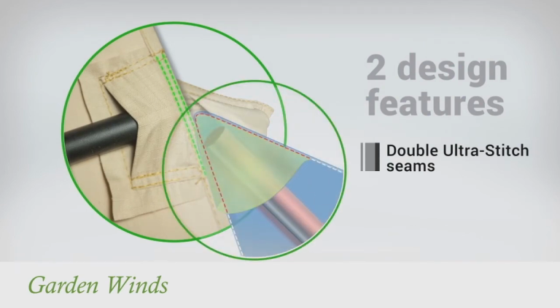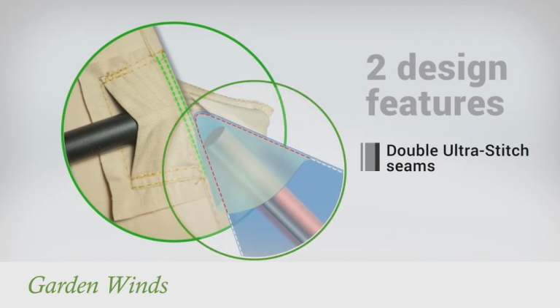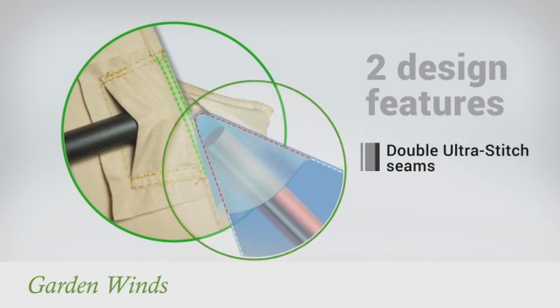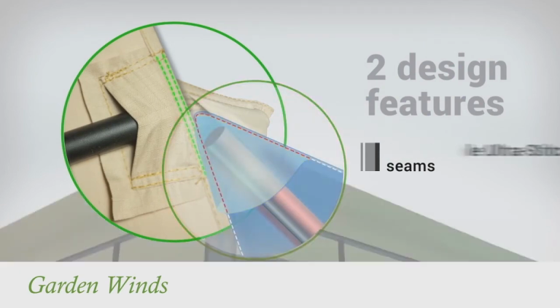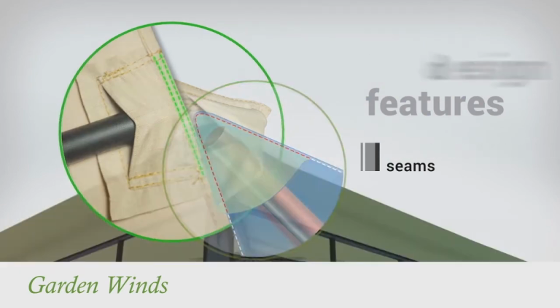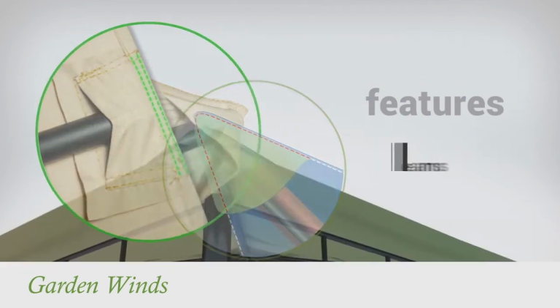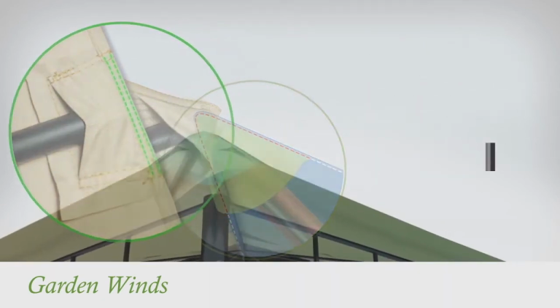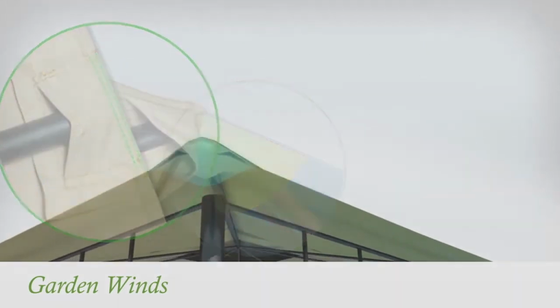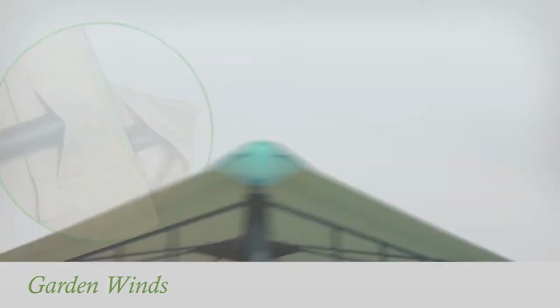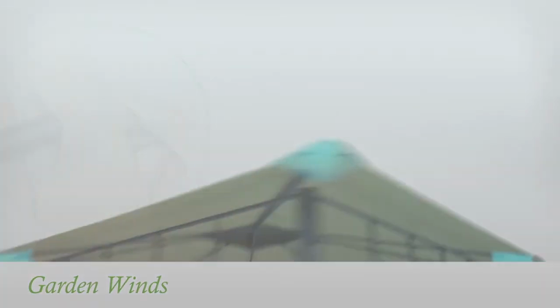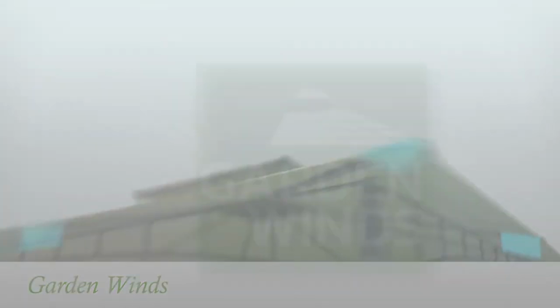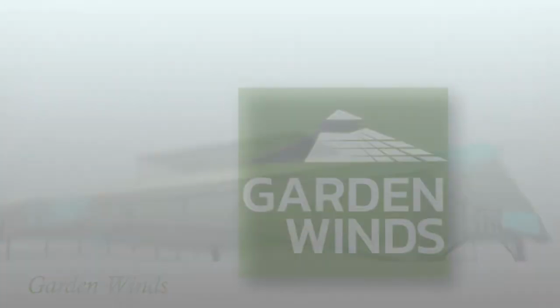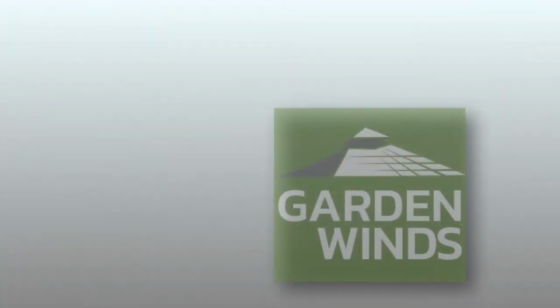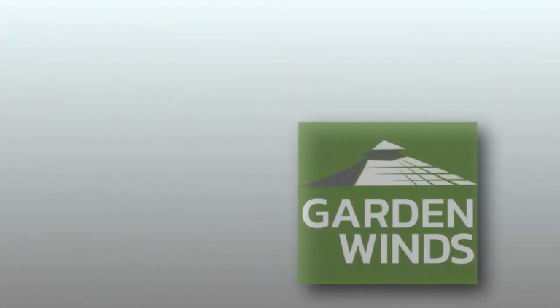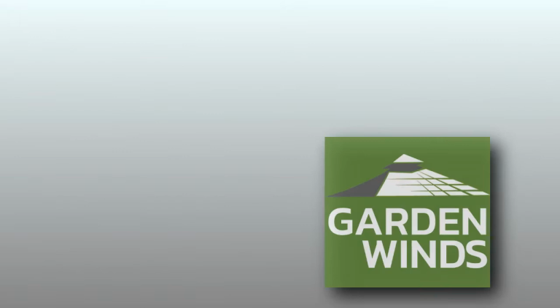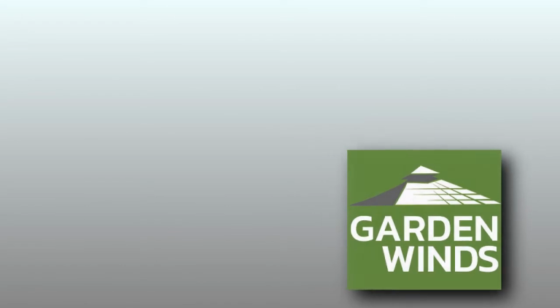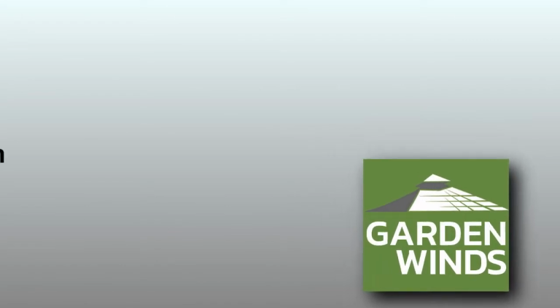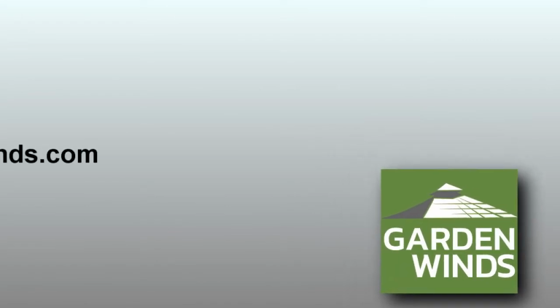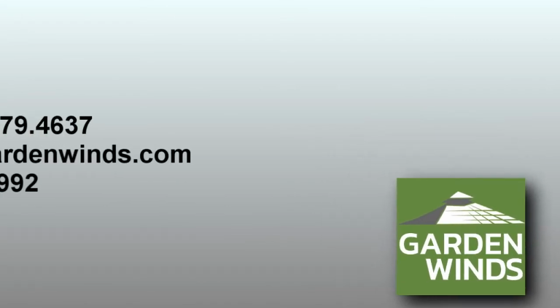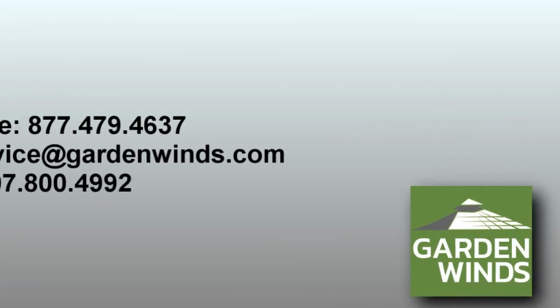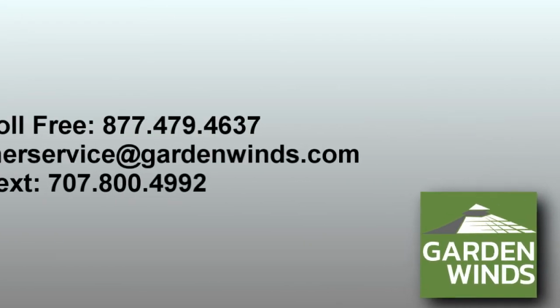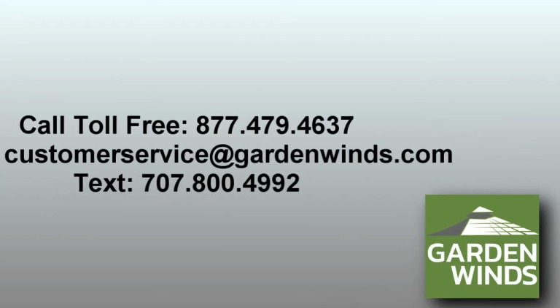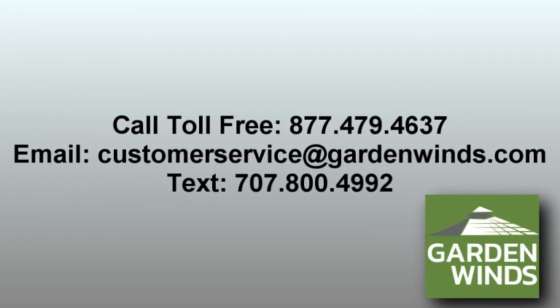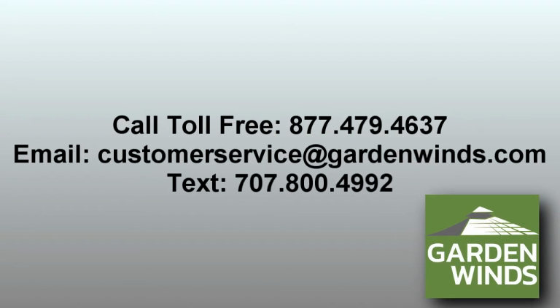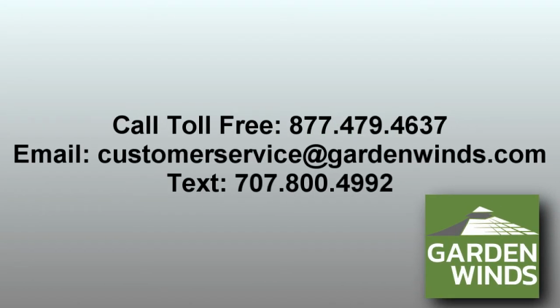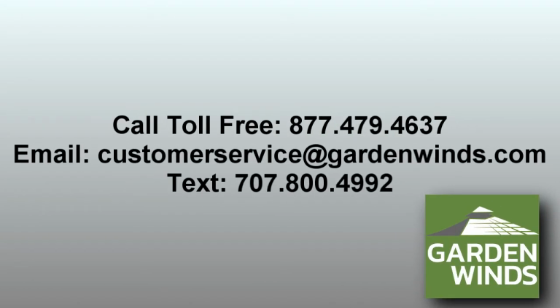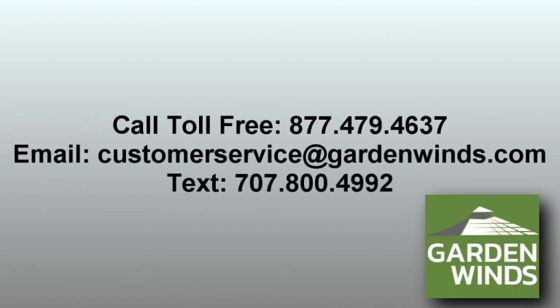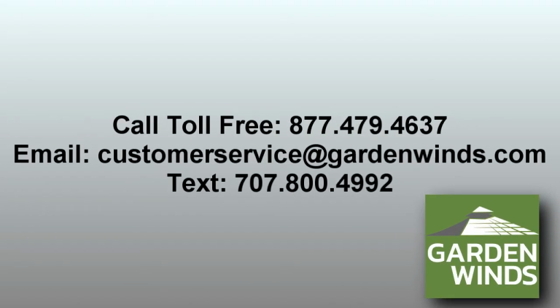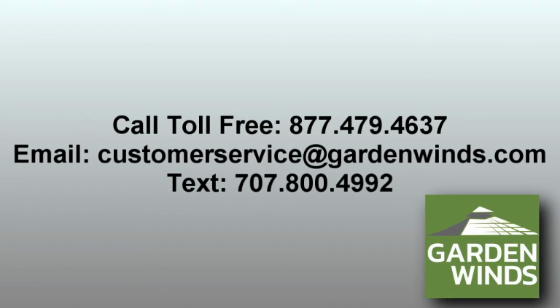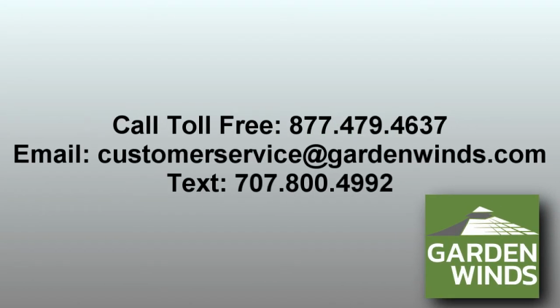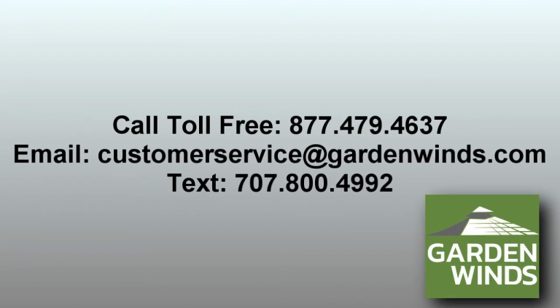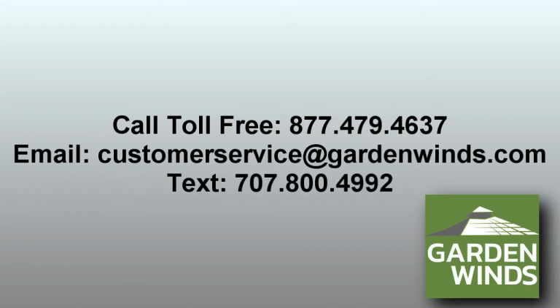If you have any questions, call, text, or email us. We are here to help.